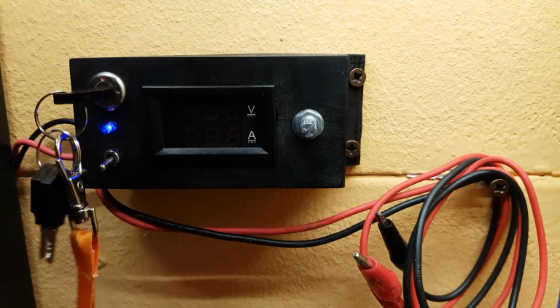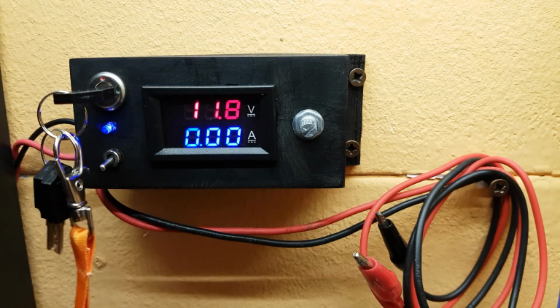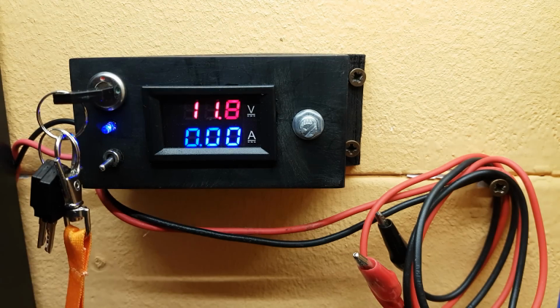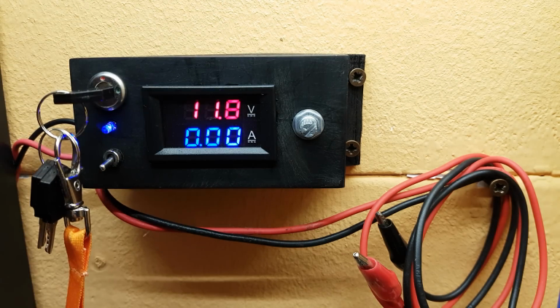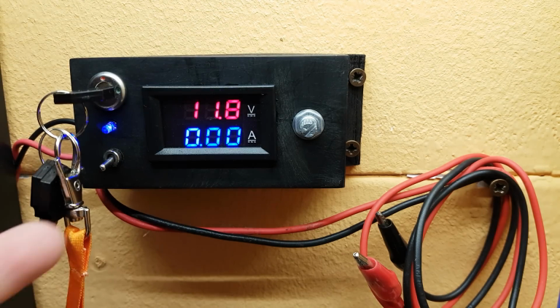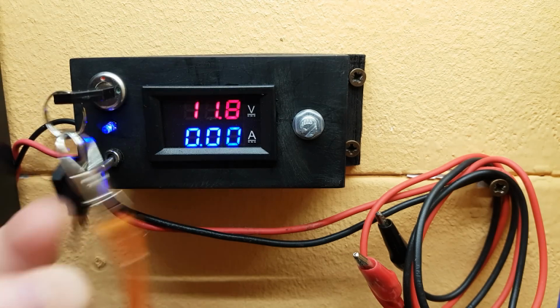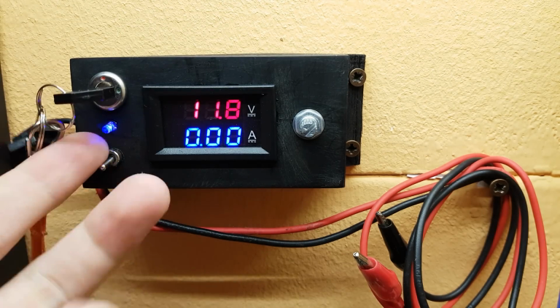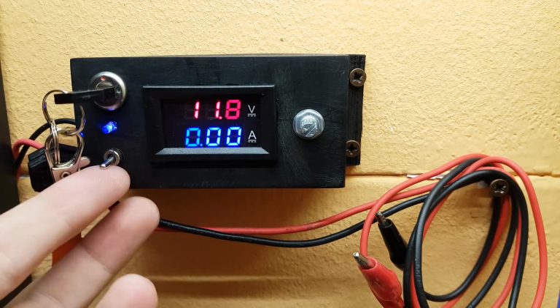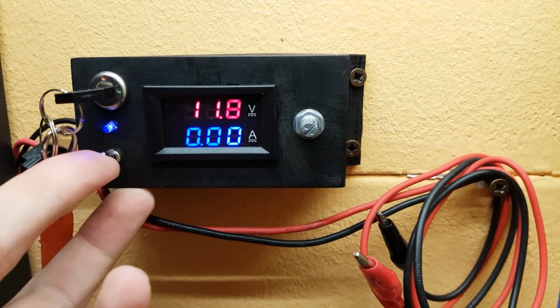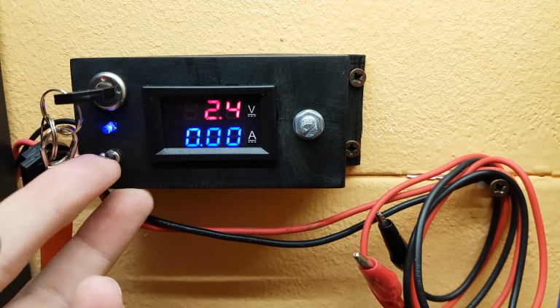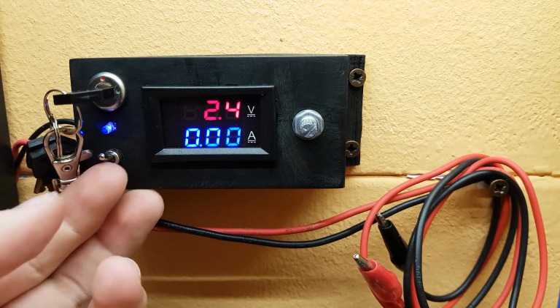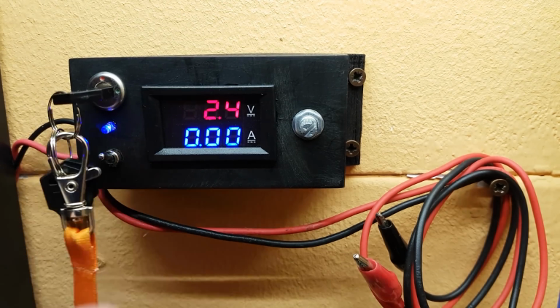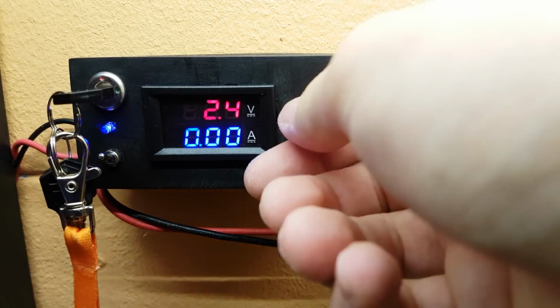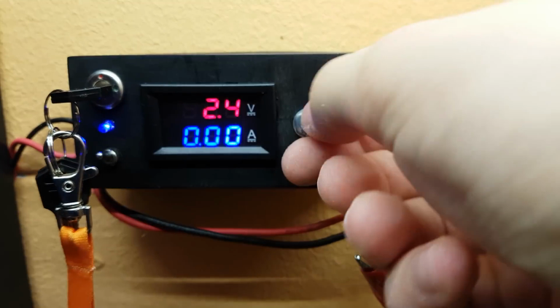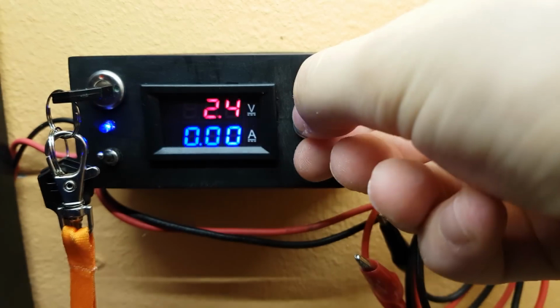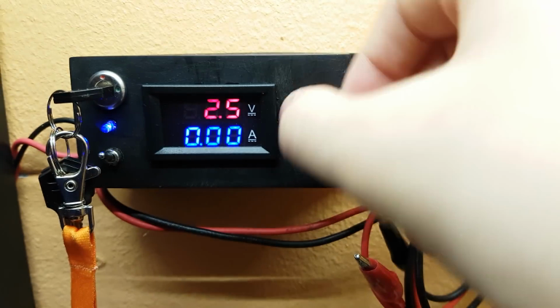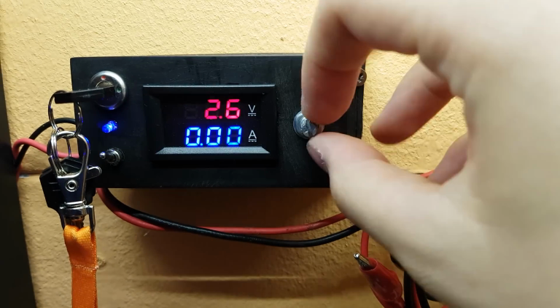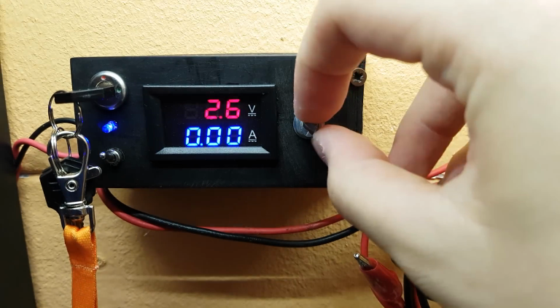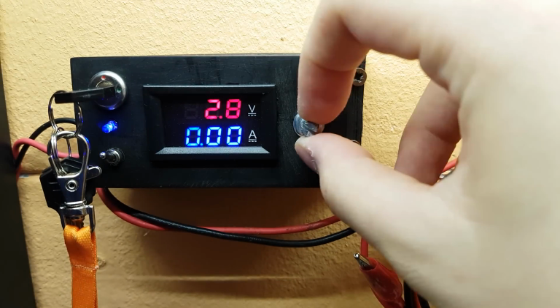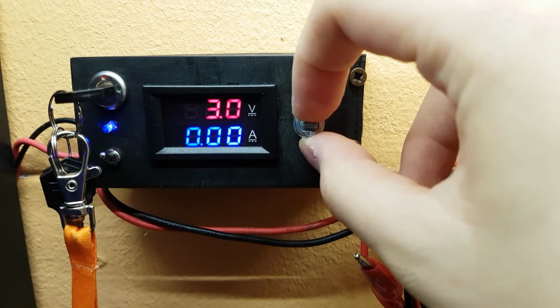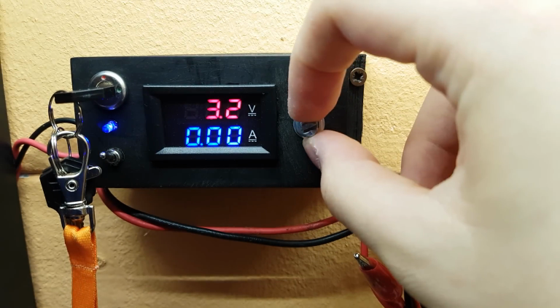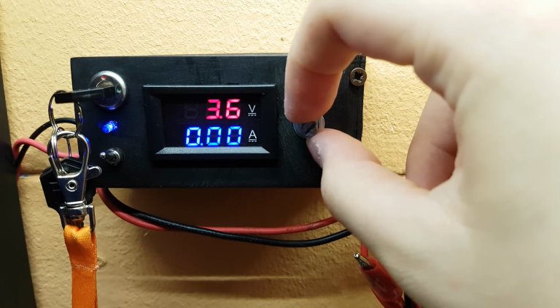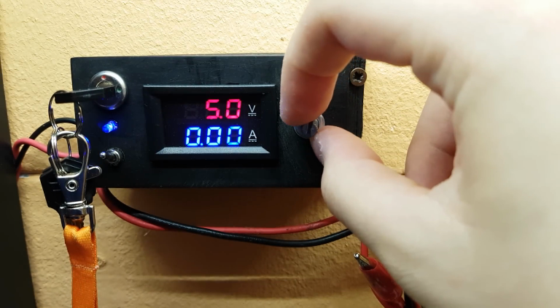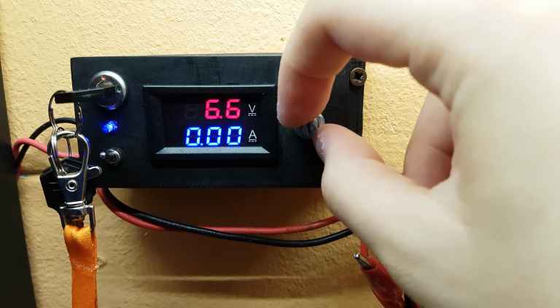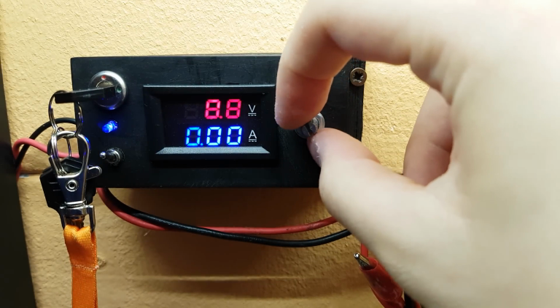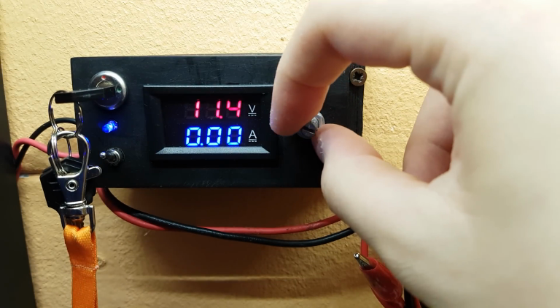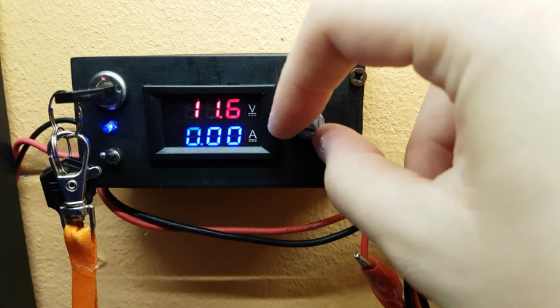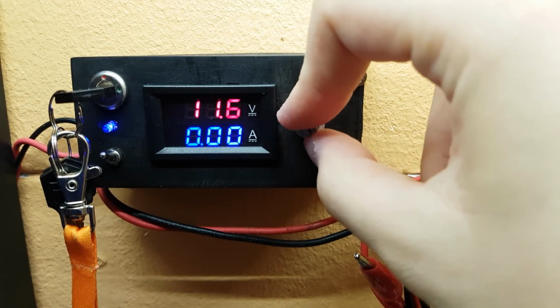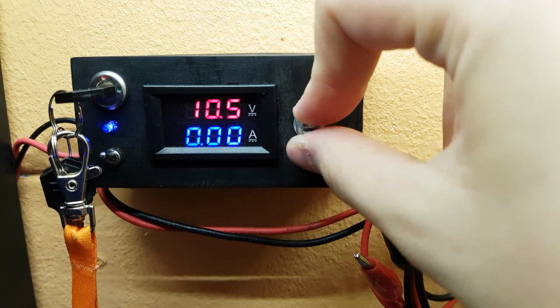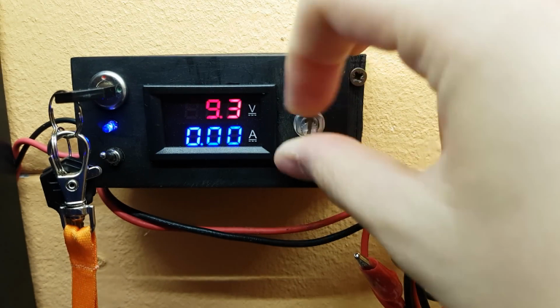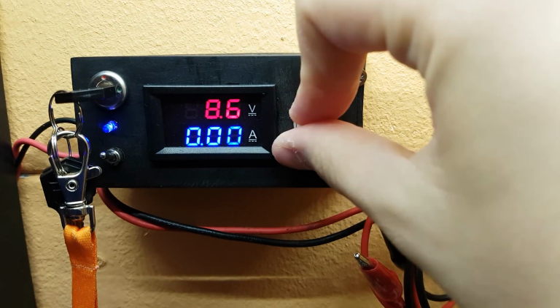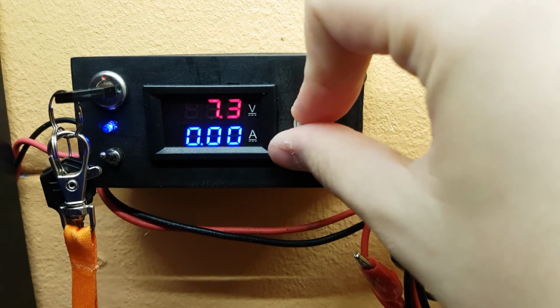Hello guys, today I will show you how to build a DIY adjustable power supply with voltage and current display.